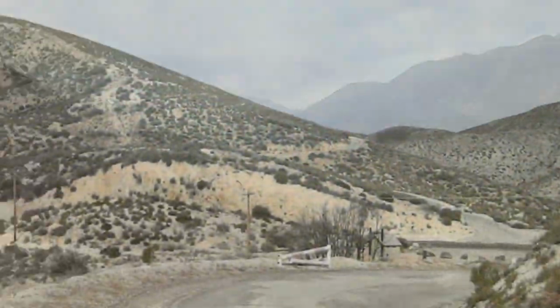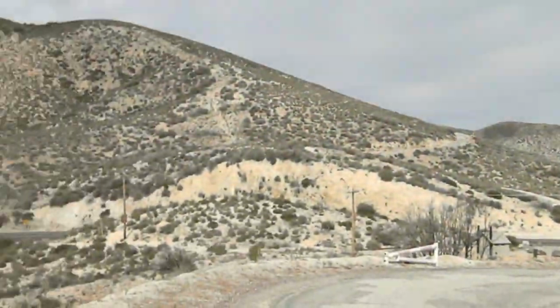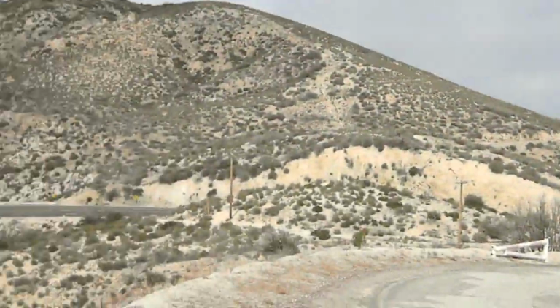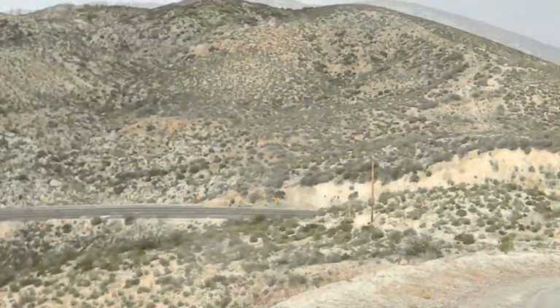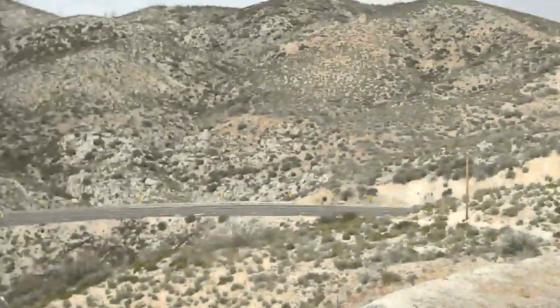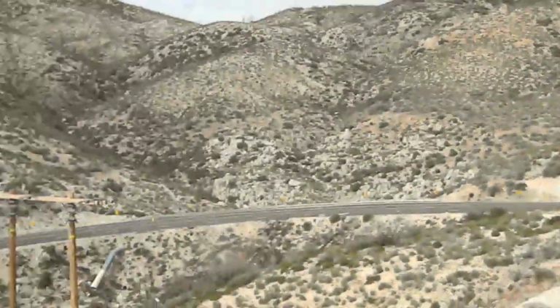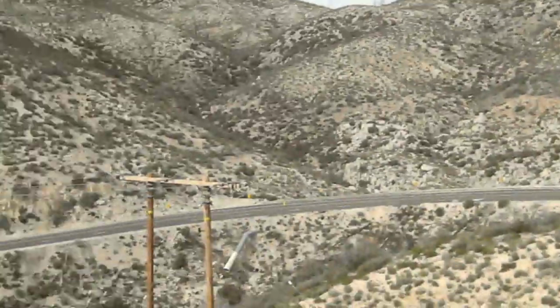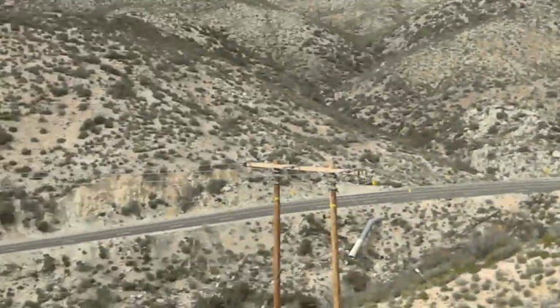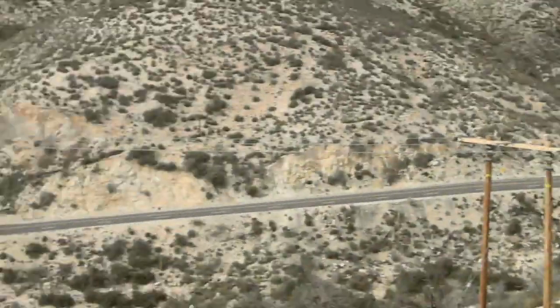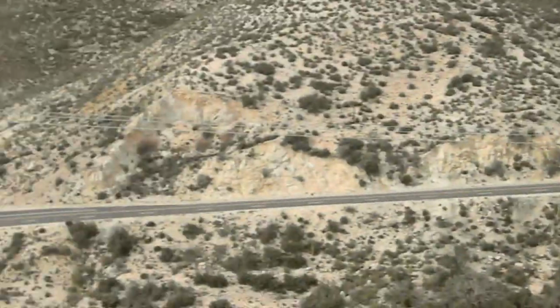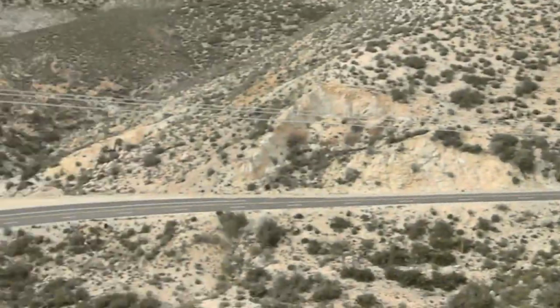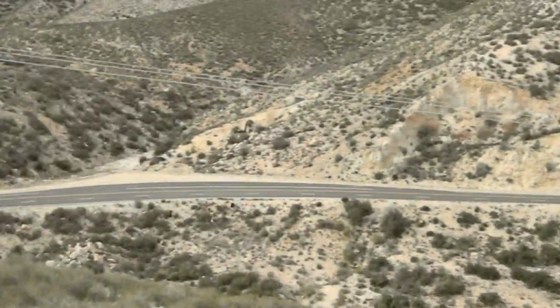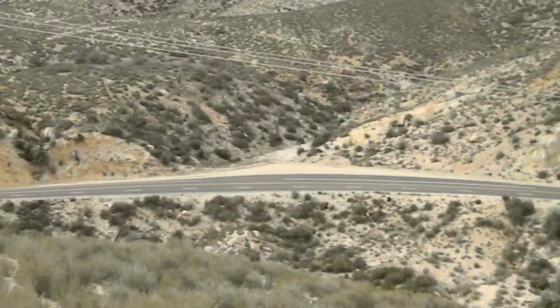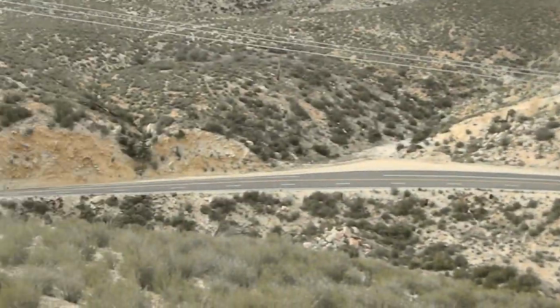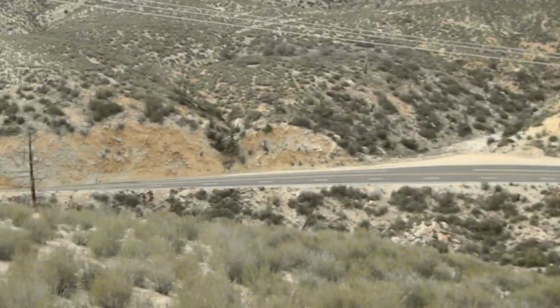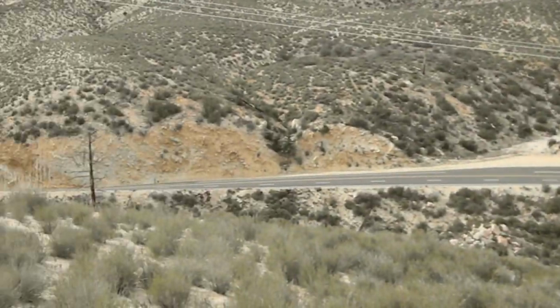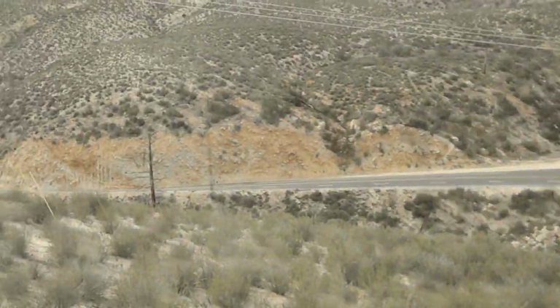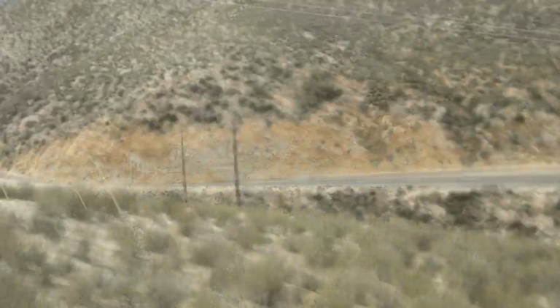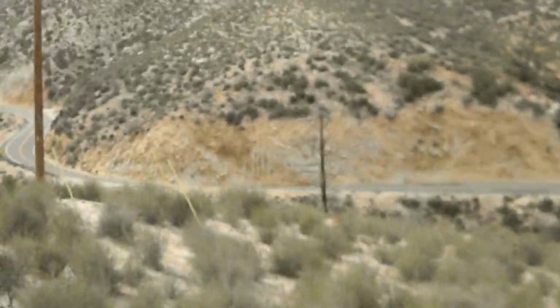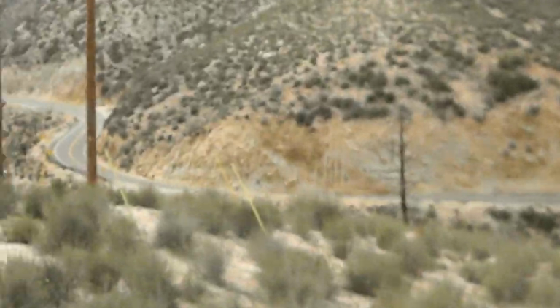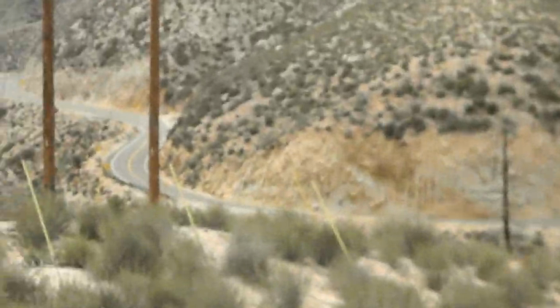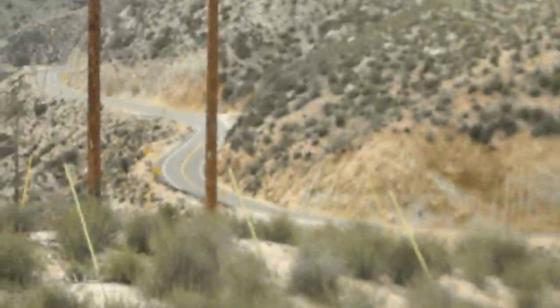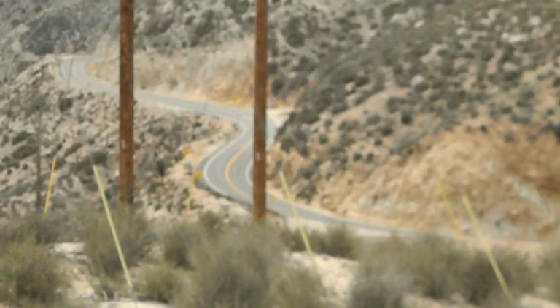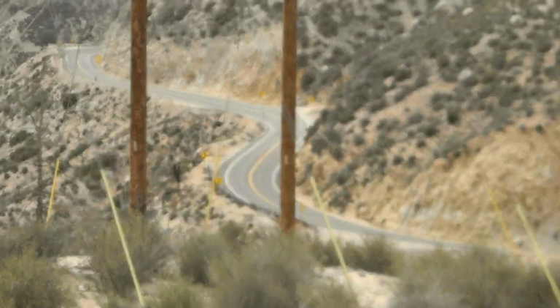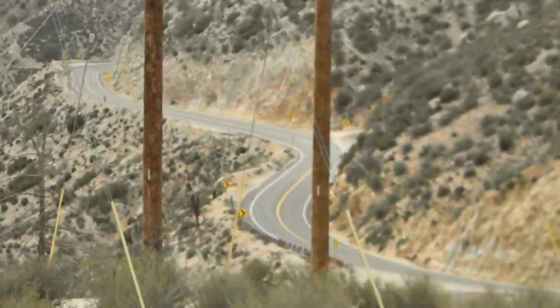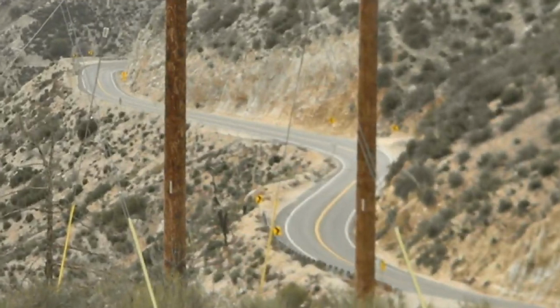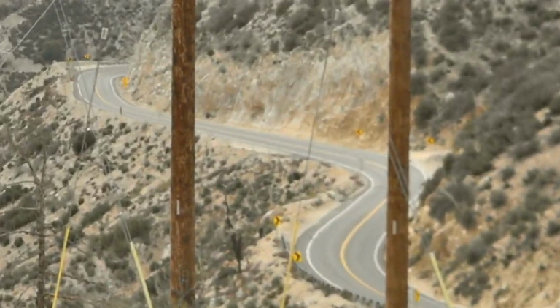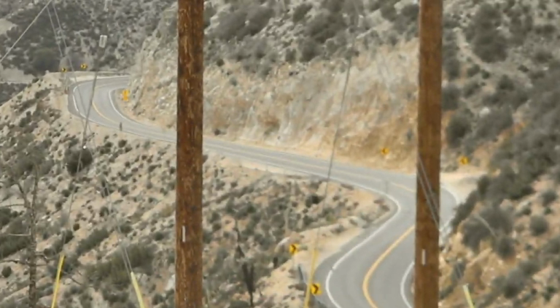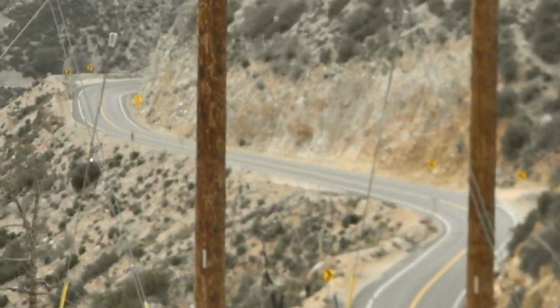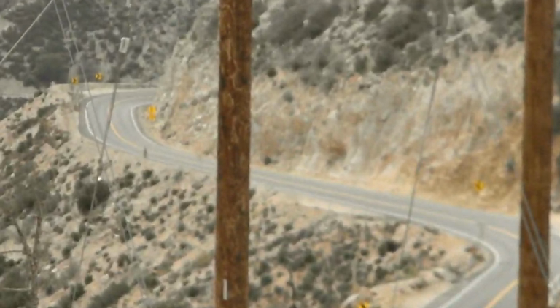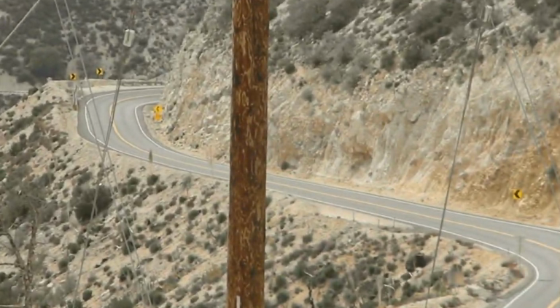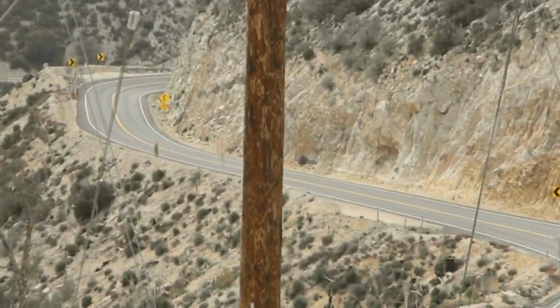I'm just going to quickly set this clip up of me riding with two other clips, so bear with me.